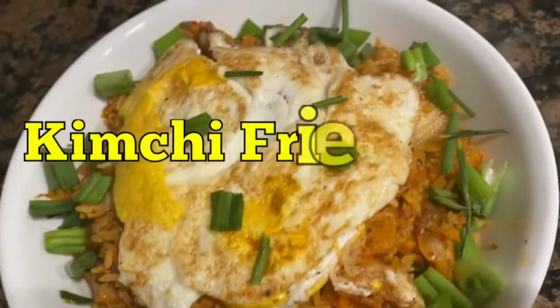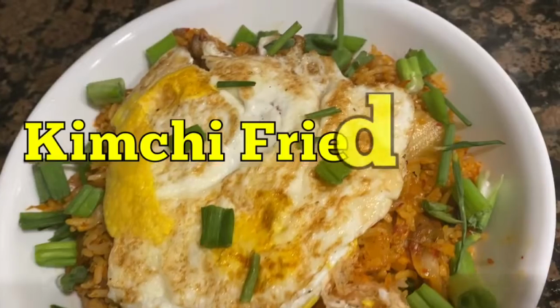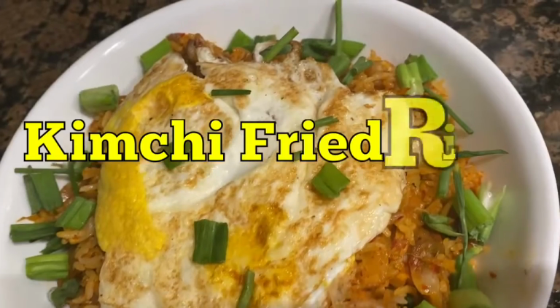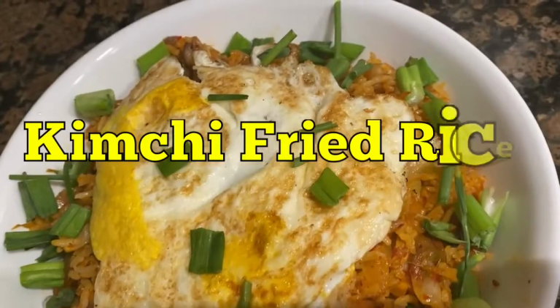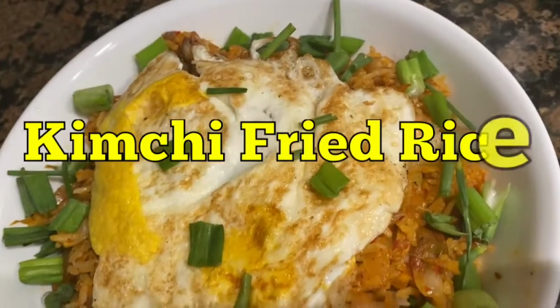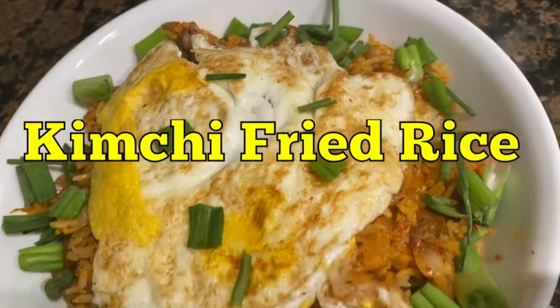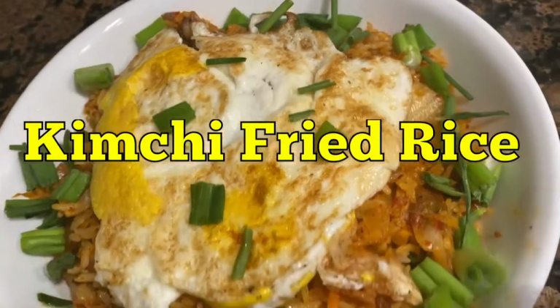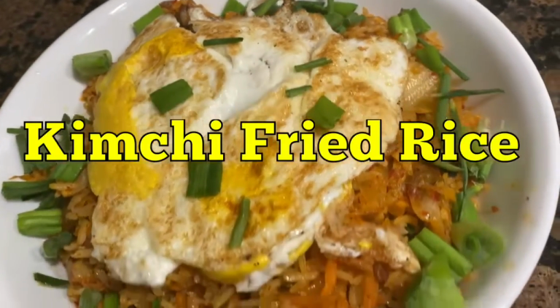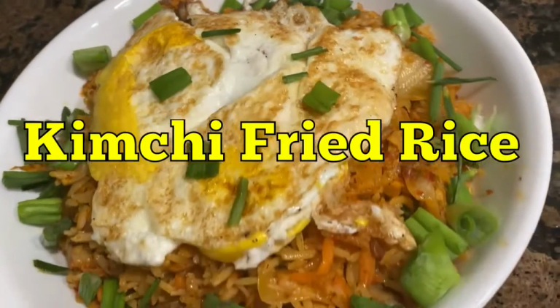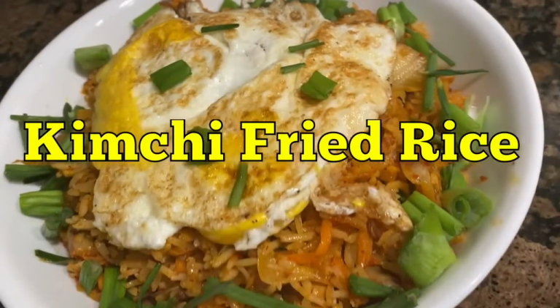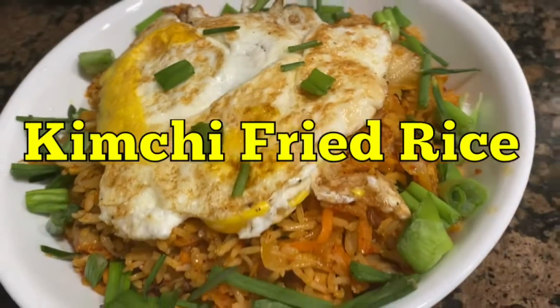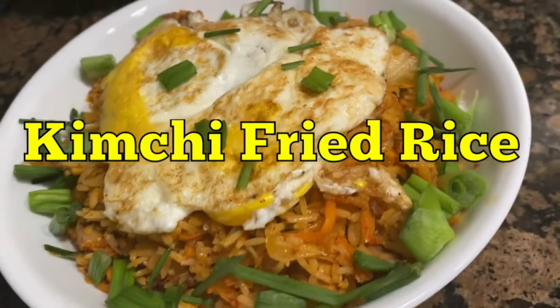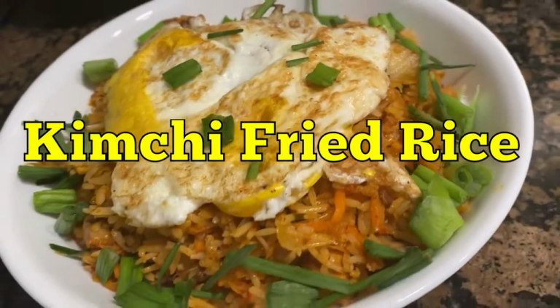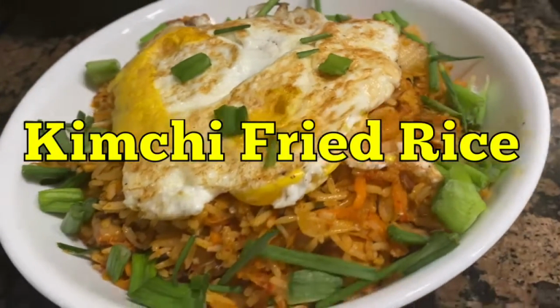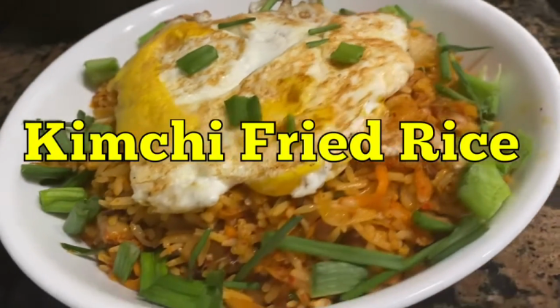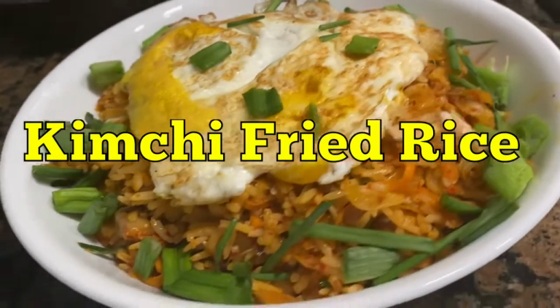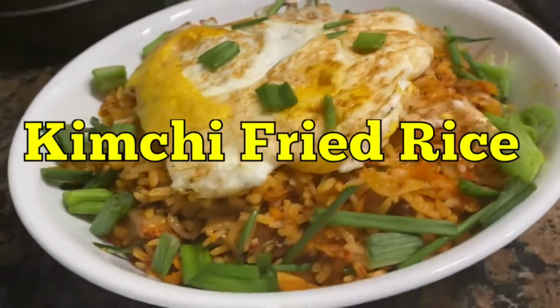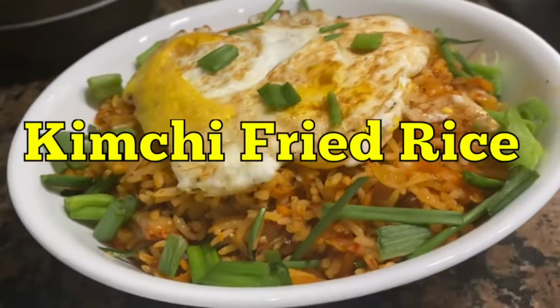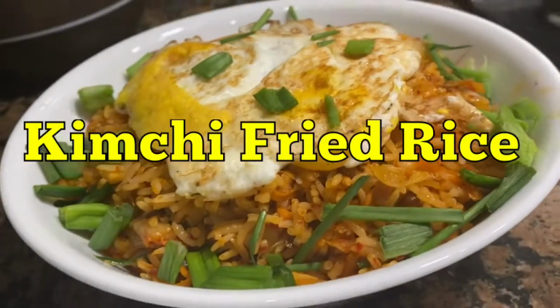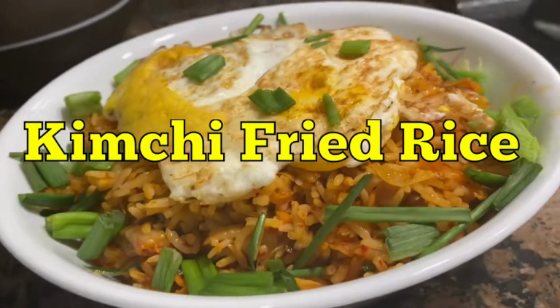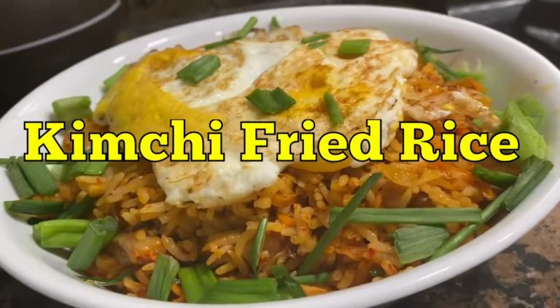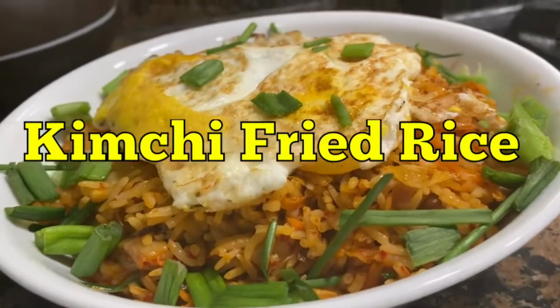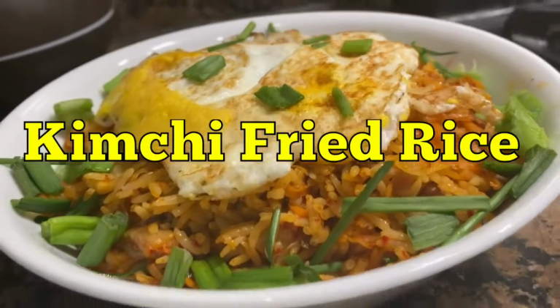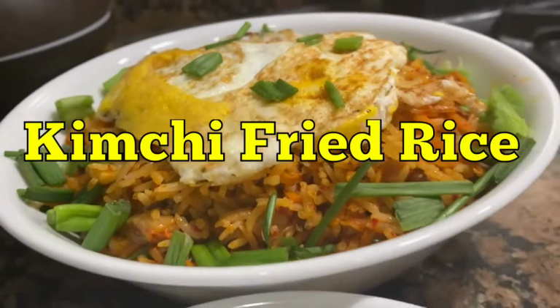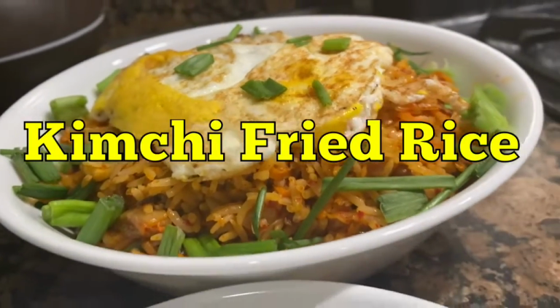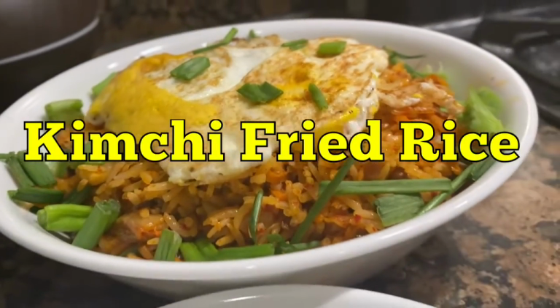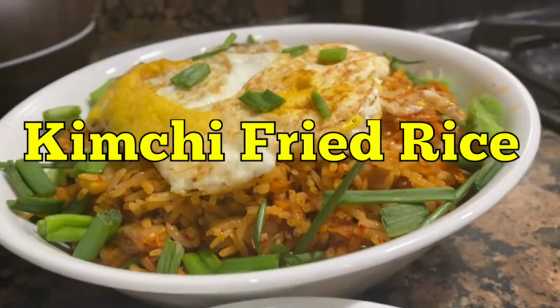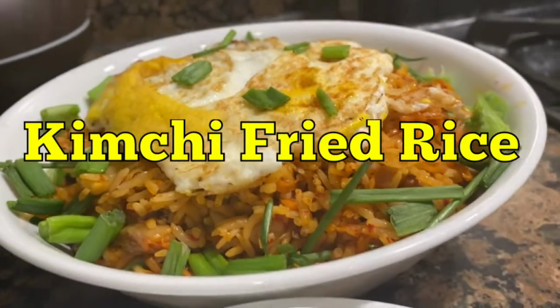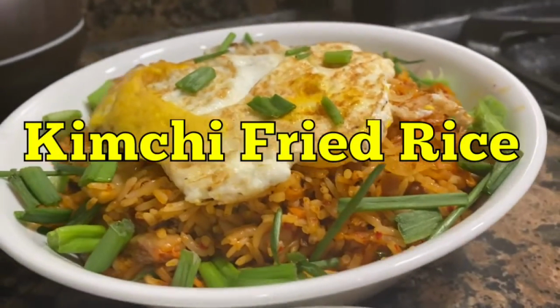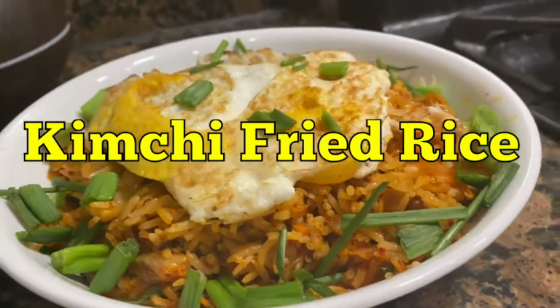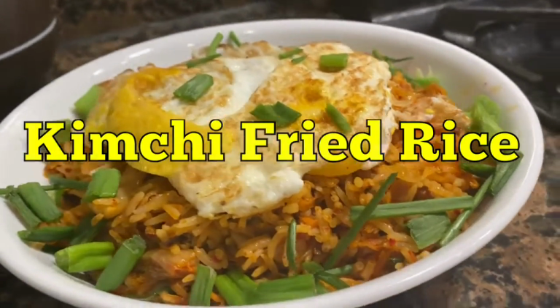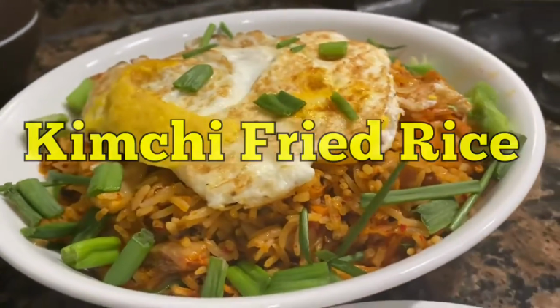Hello and welcome back to my channel. Today we'll be making kimchi fried rice.